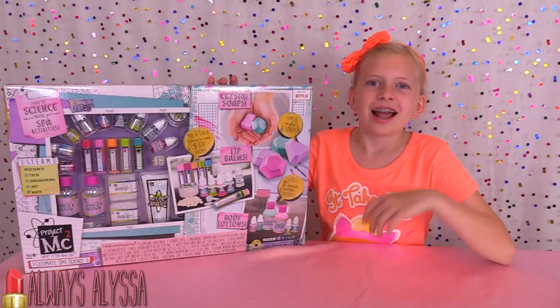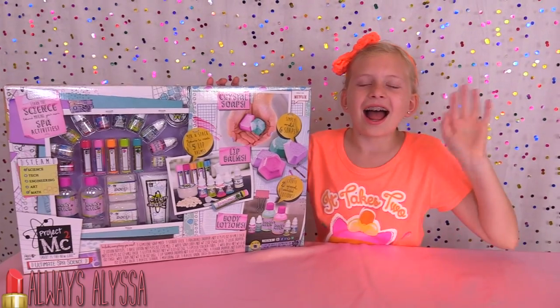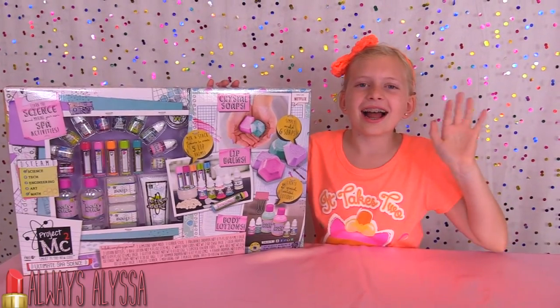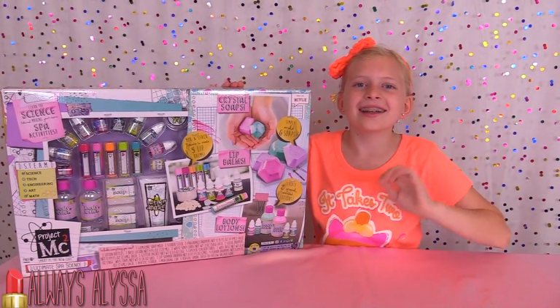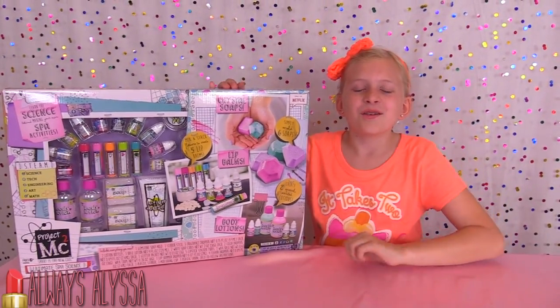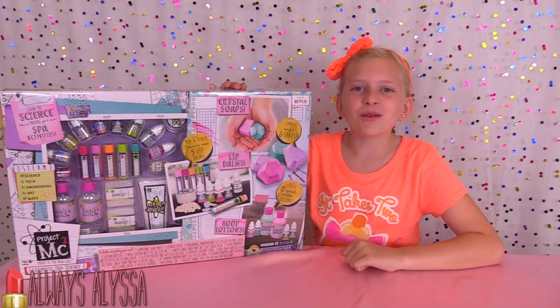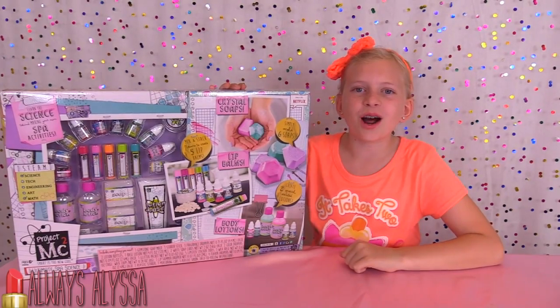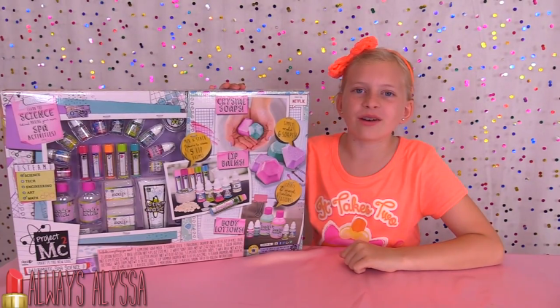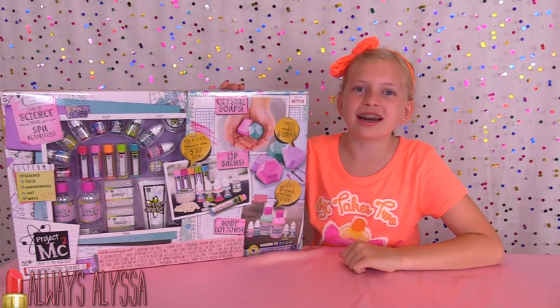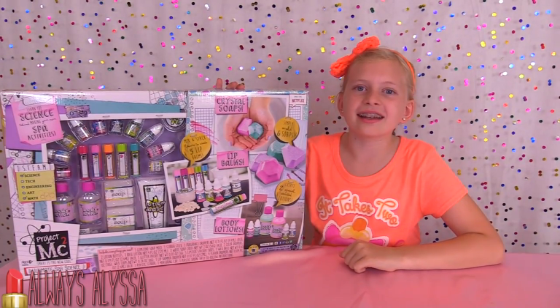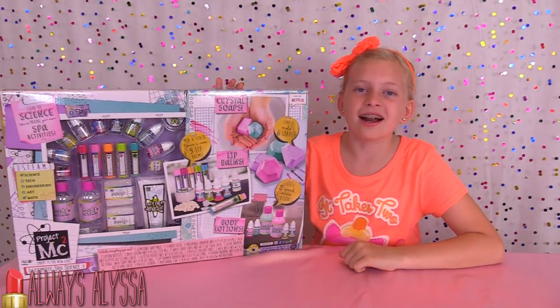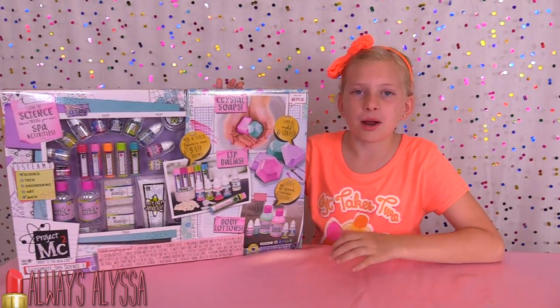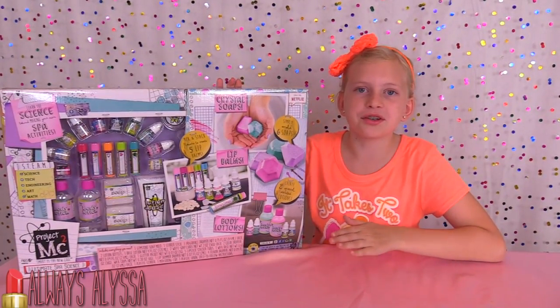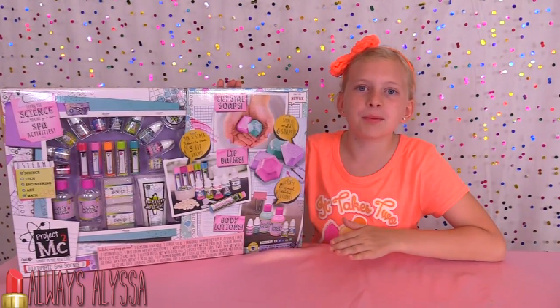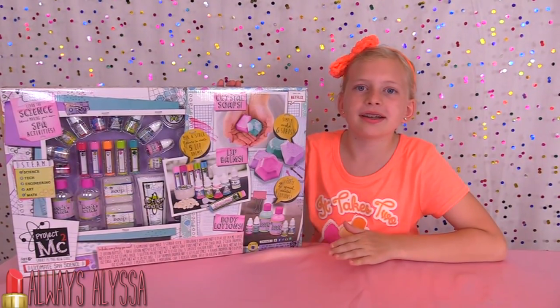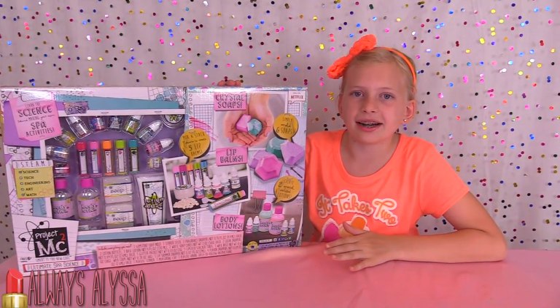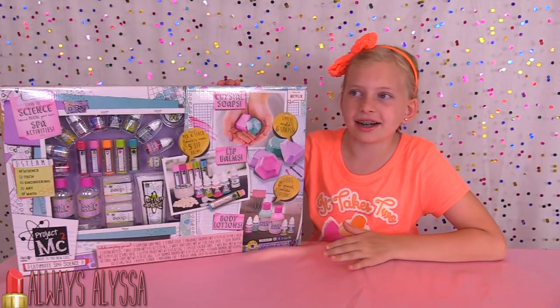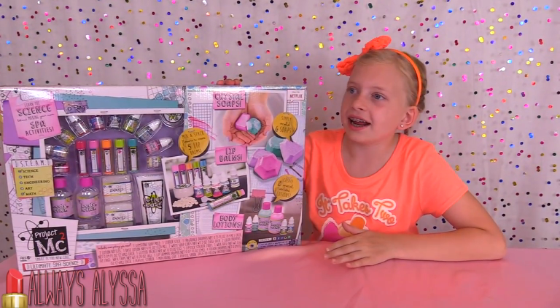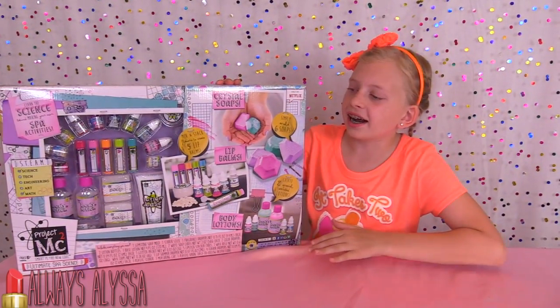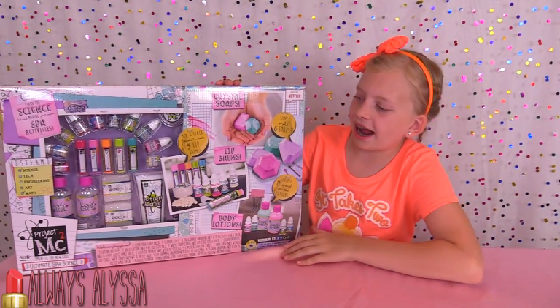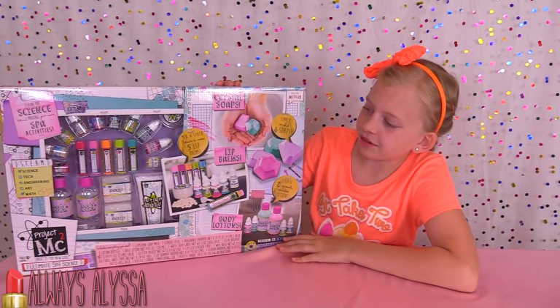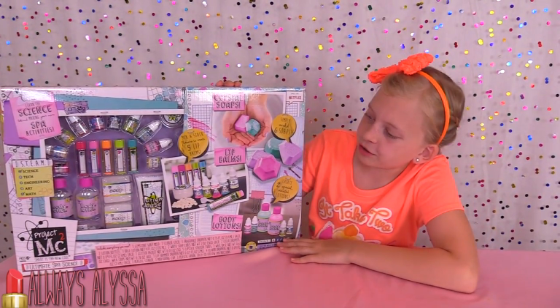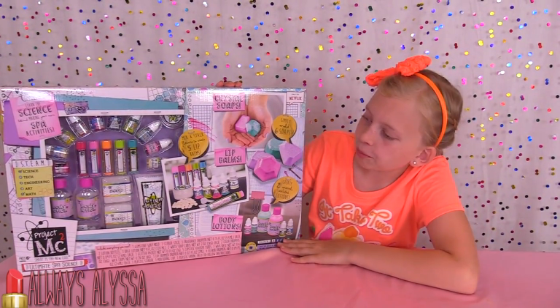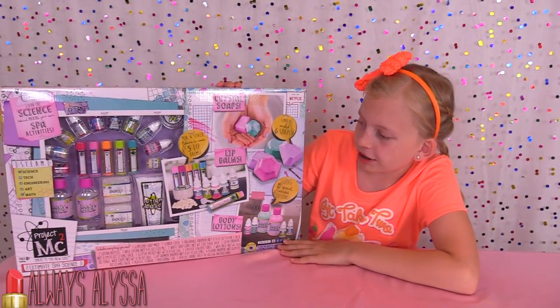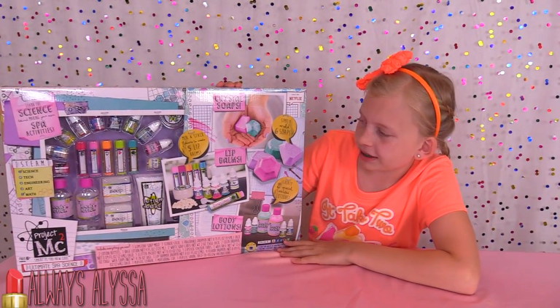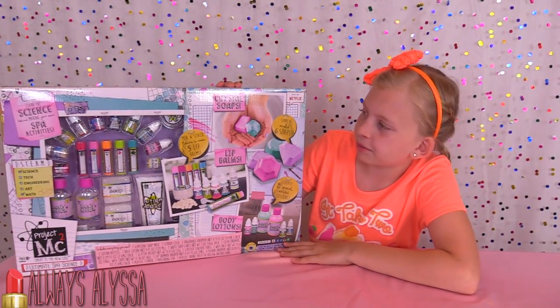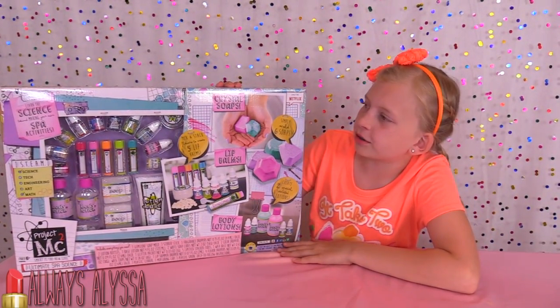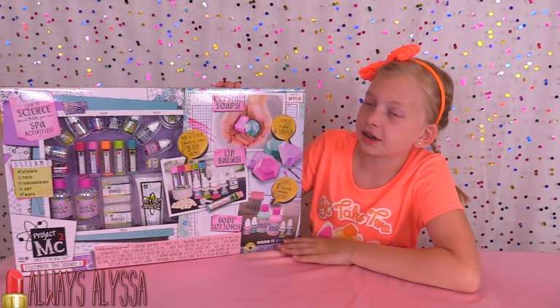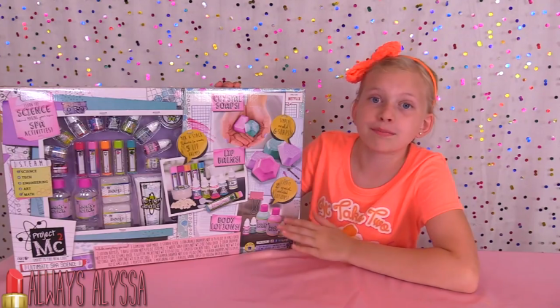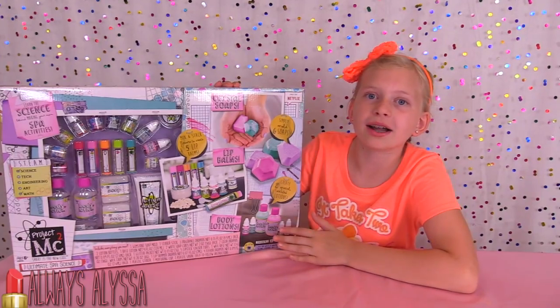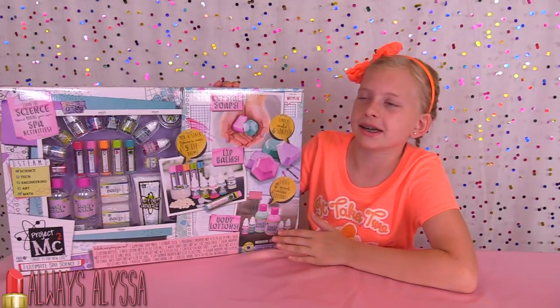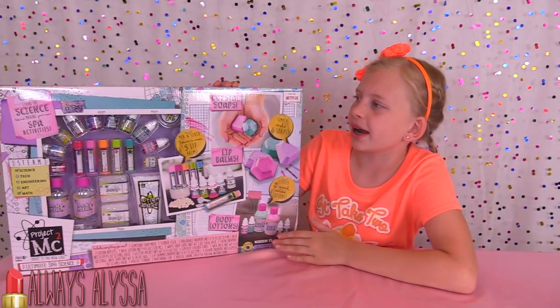Hi guys! Welcome to Always Alyssa! I'm super excited today because I have this cool project, the MC Squires spa kit to make.